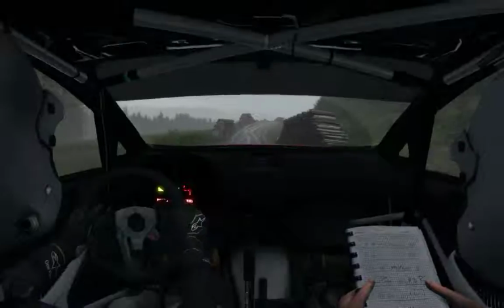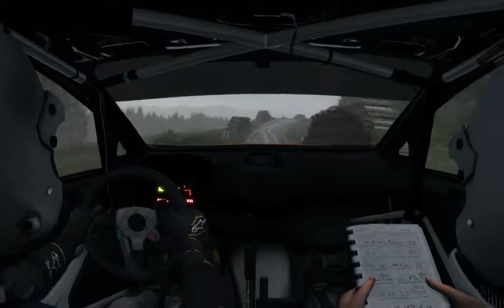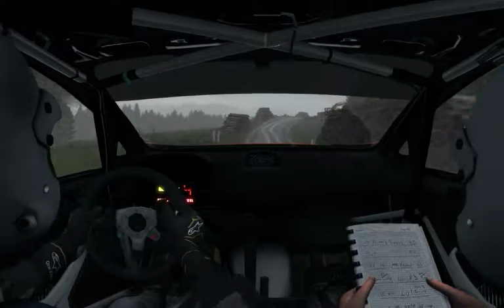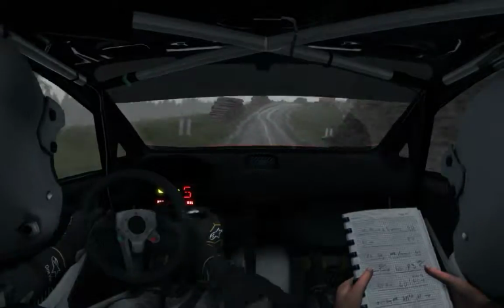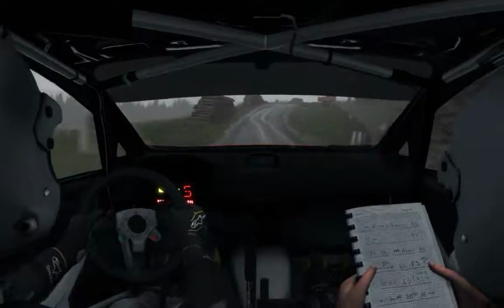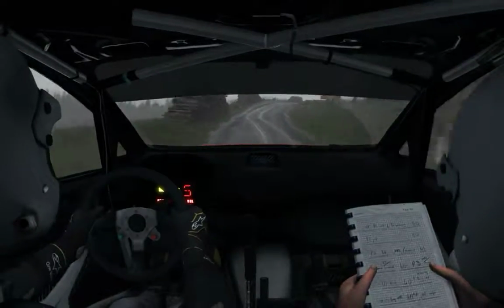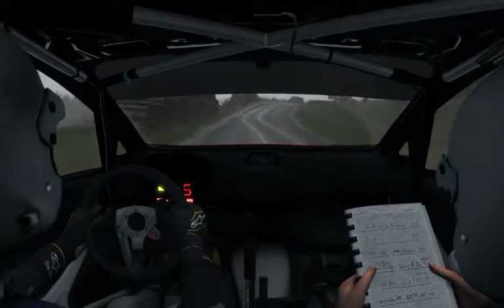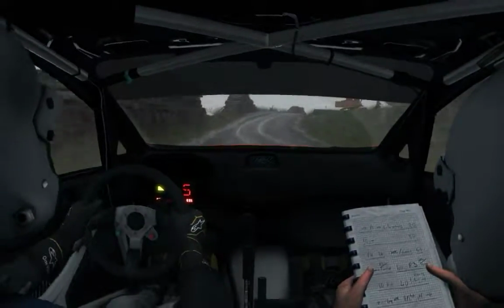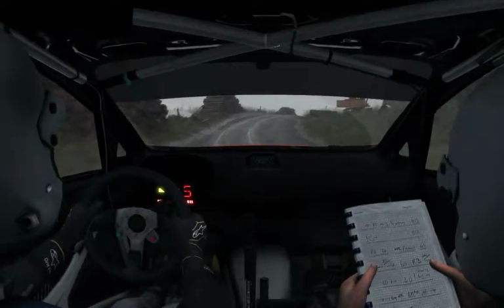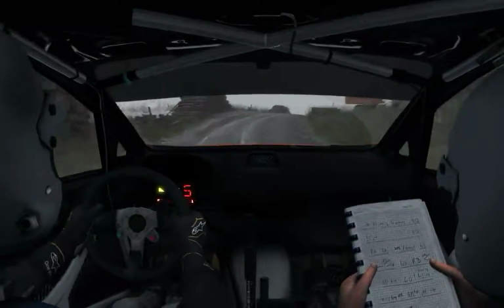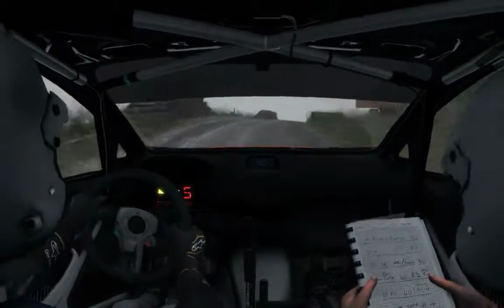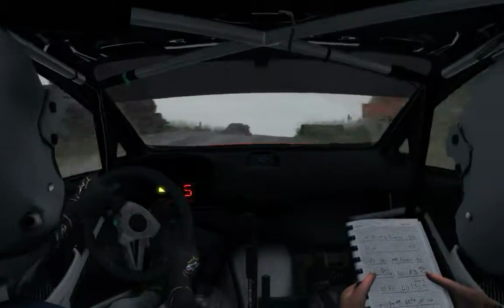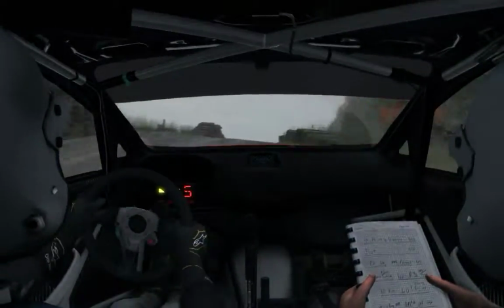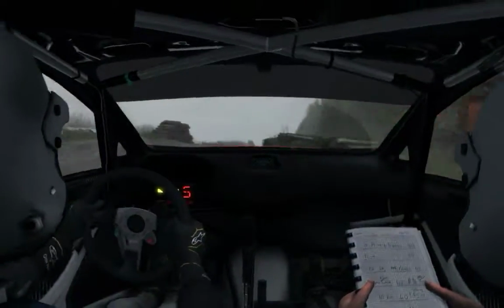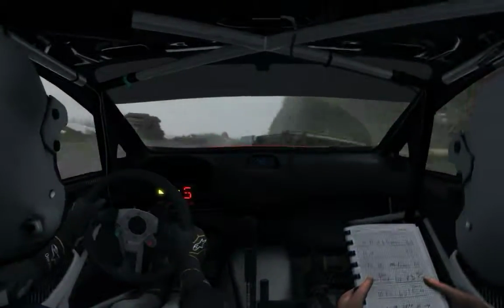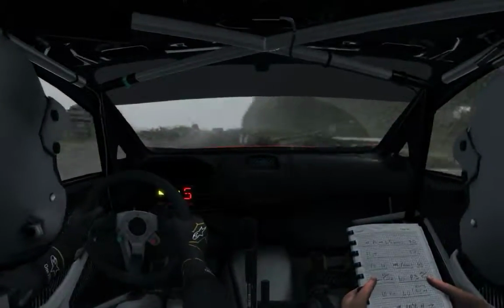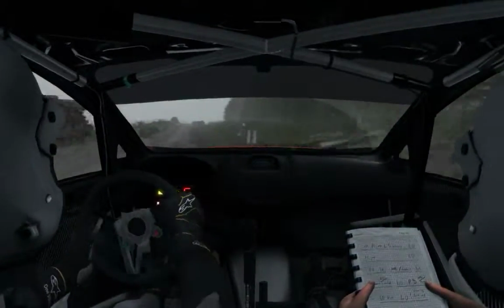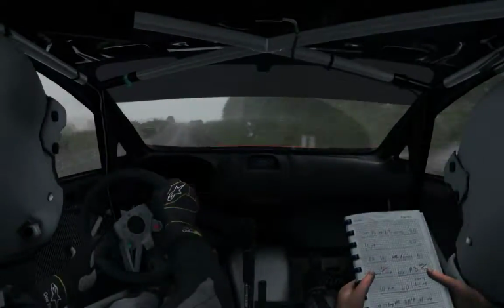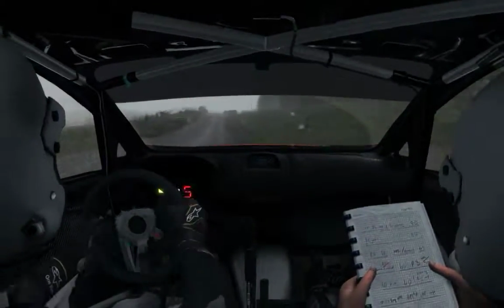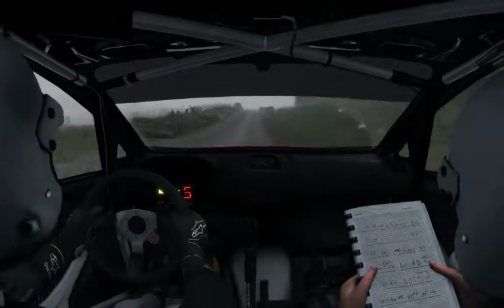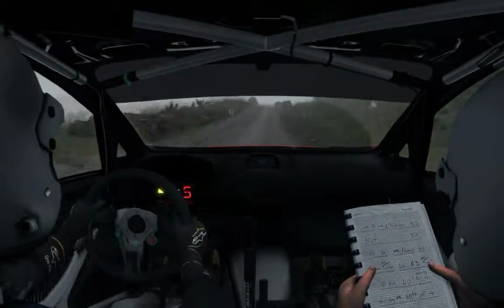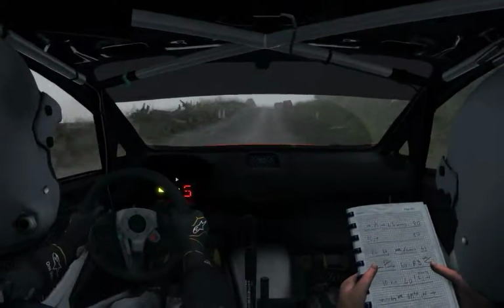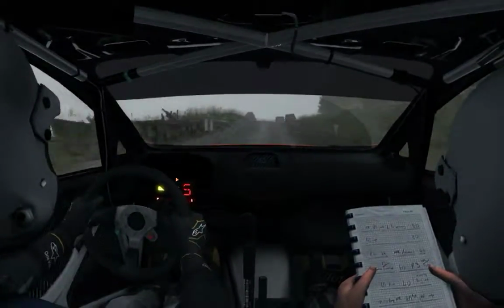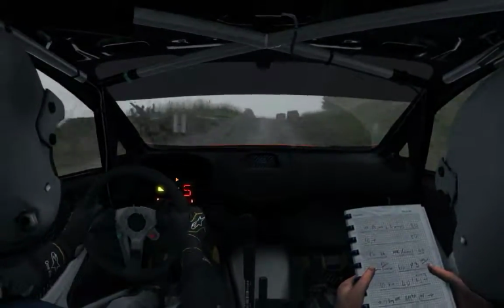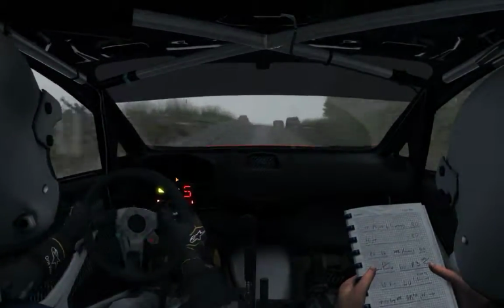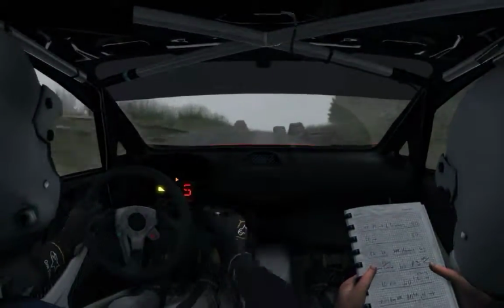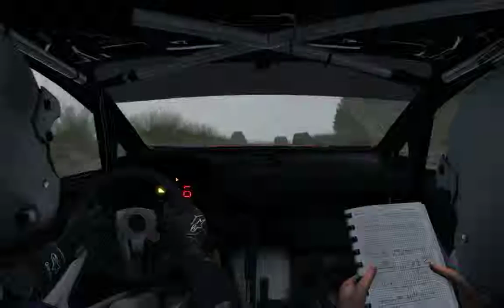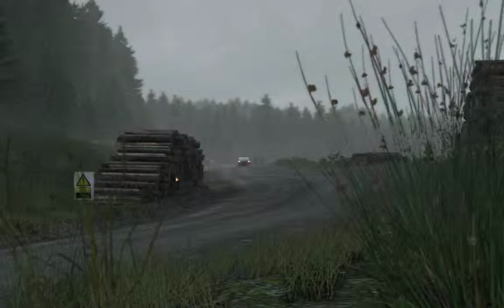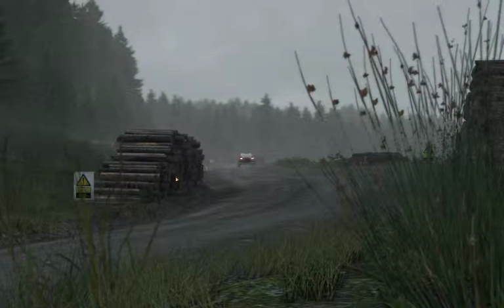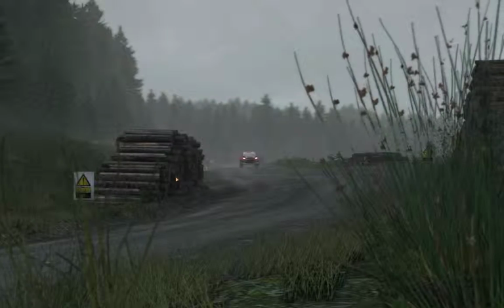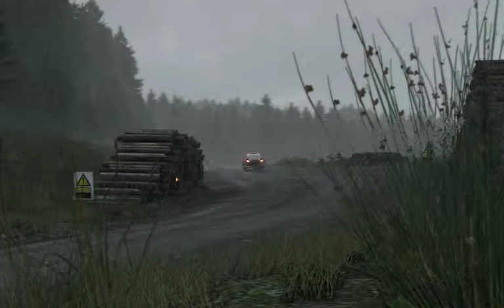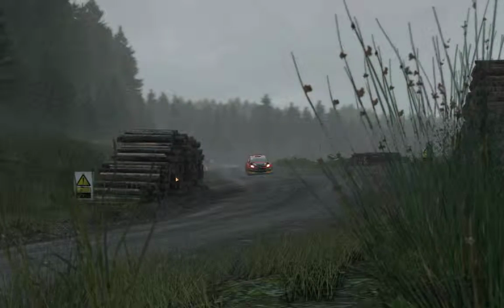Over crest, 60, keep left over crest. Right 4, long, 60. Right 5, long.